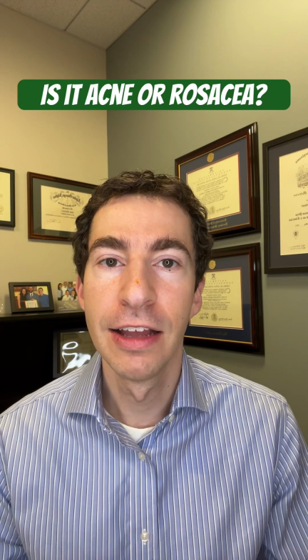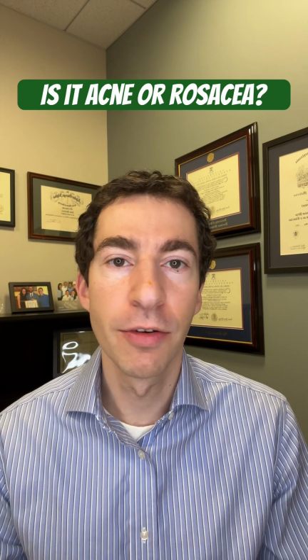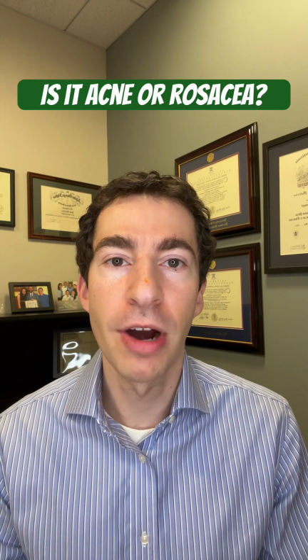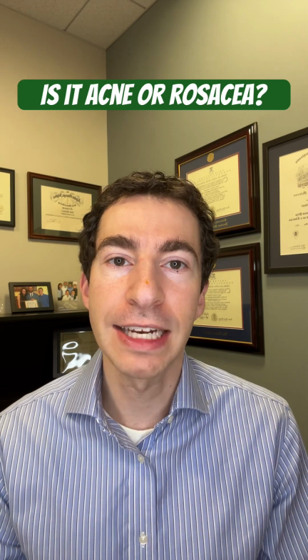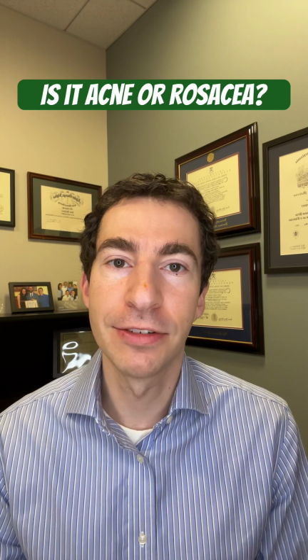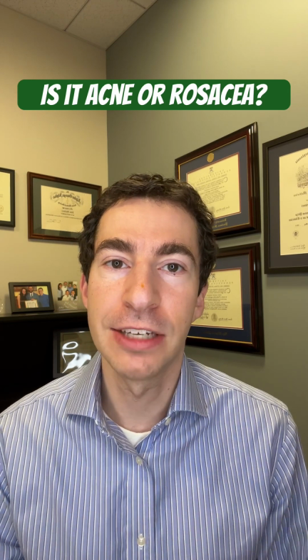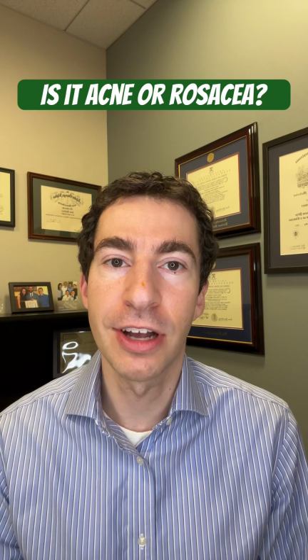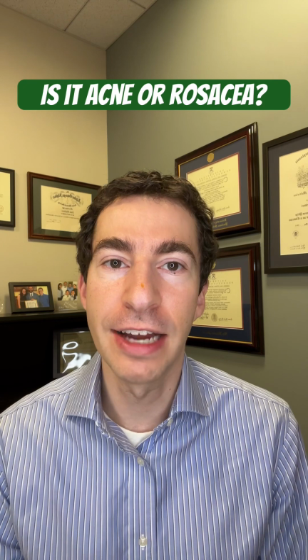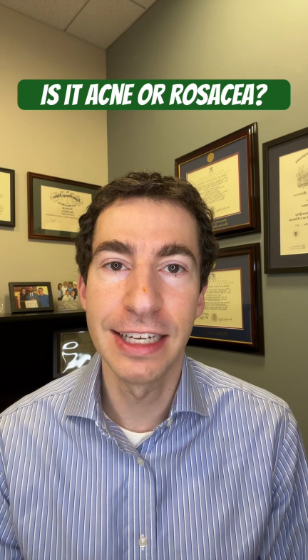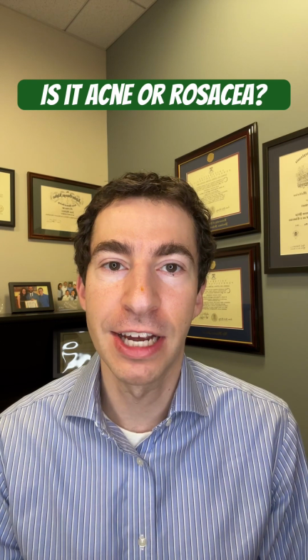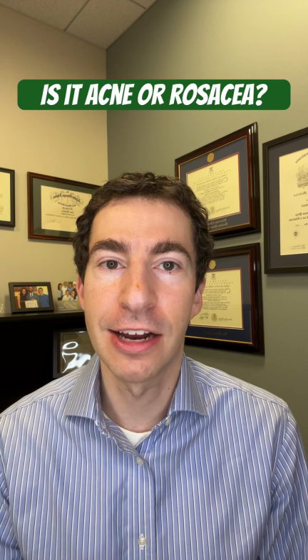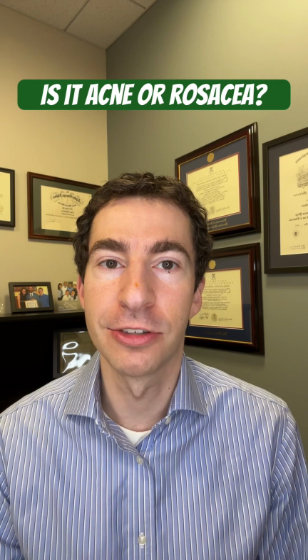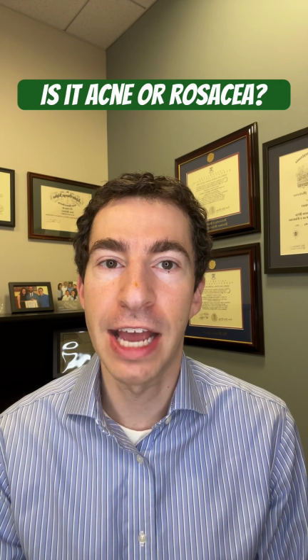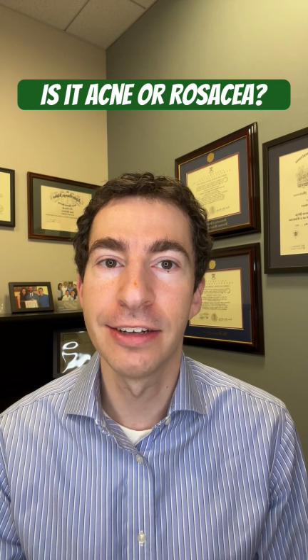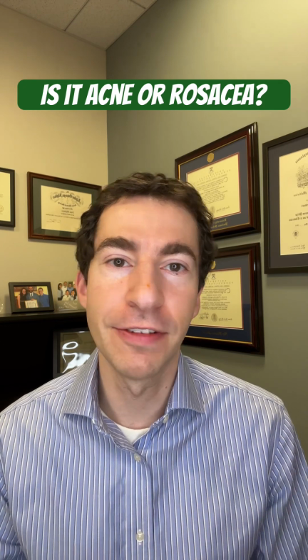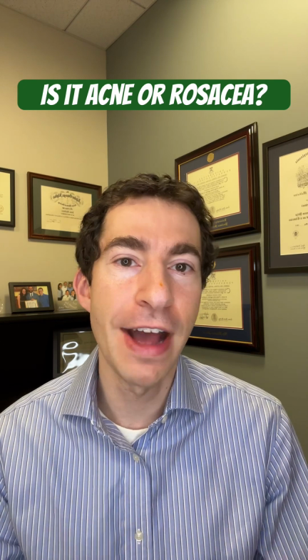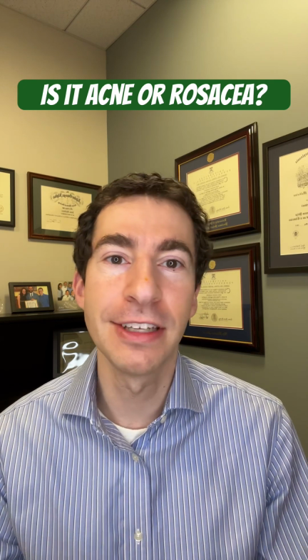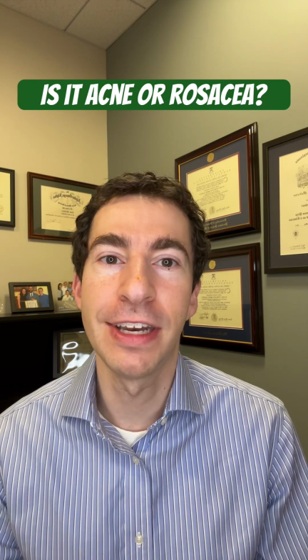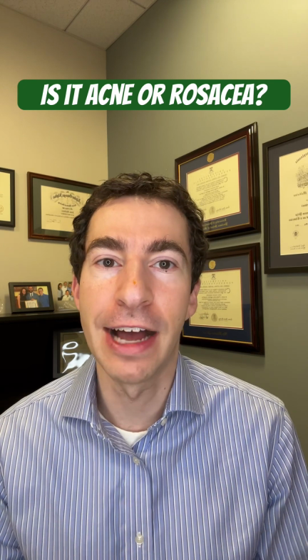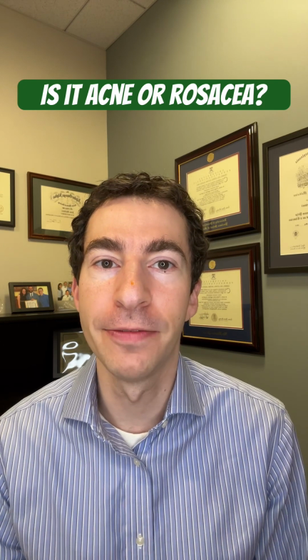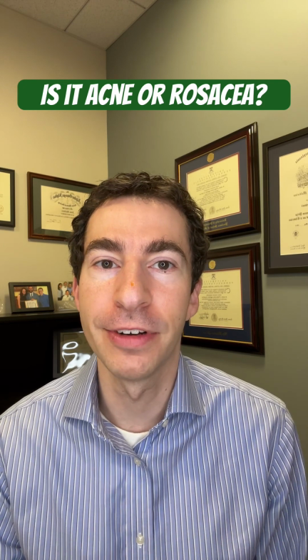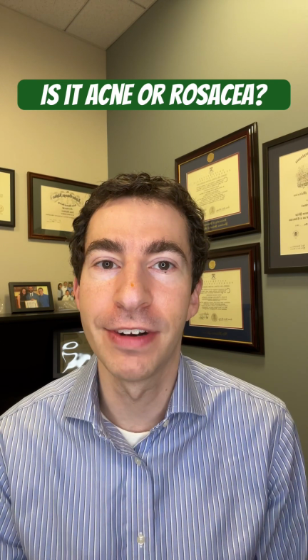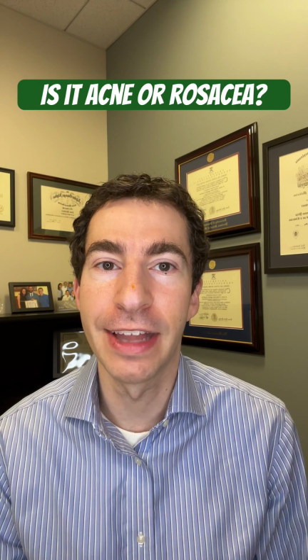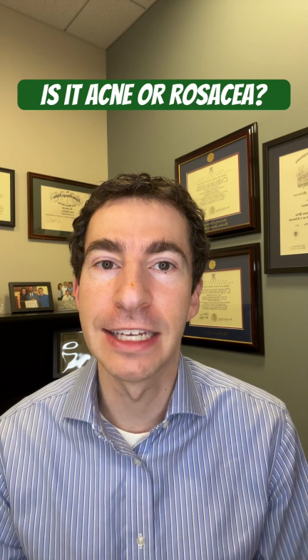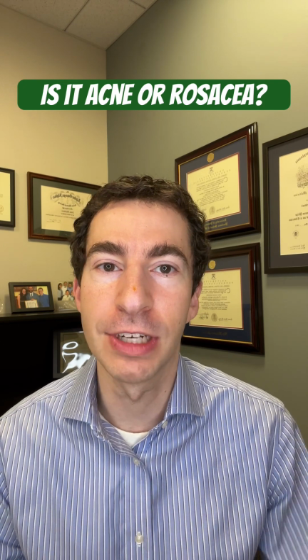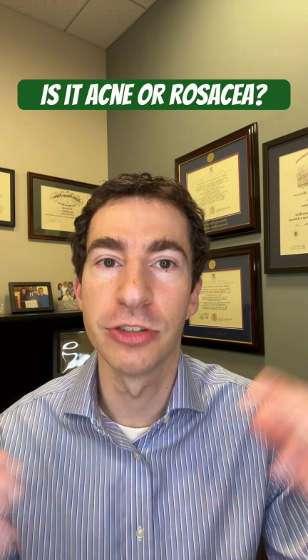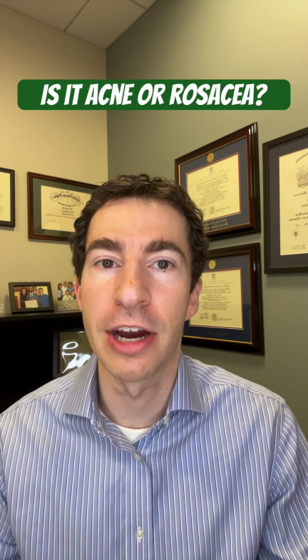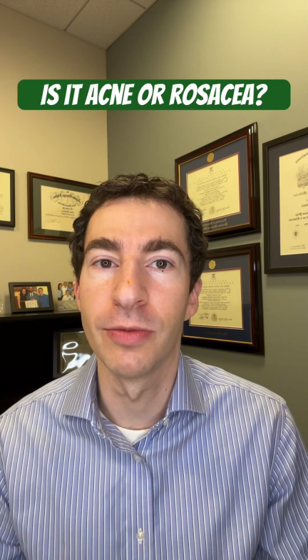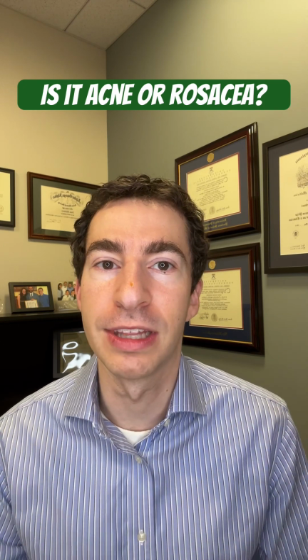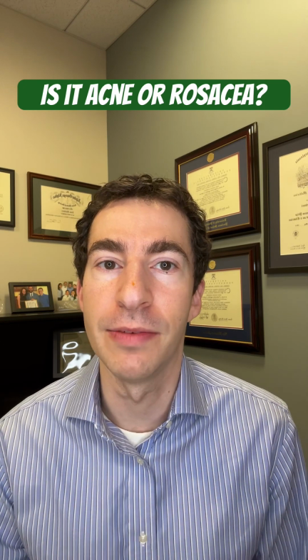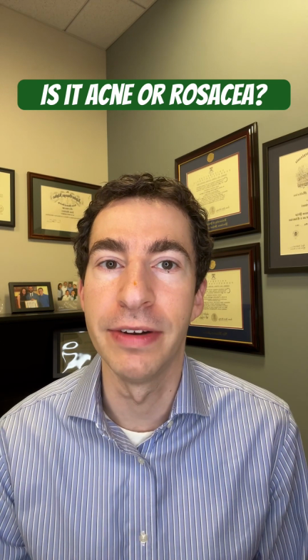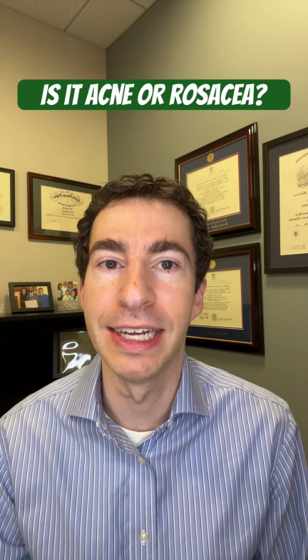For more acne and rosacea content, check out our channel. If you found this video helpful, give it a like so we can share it with the community. Thank you.